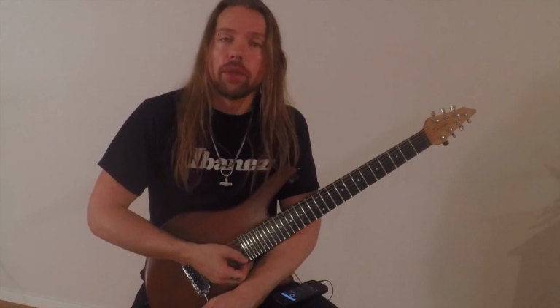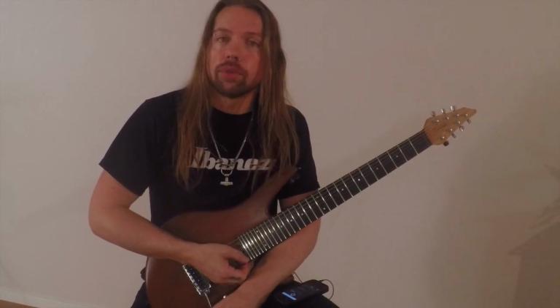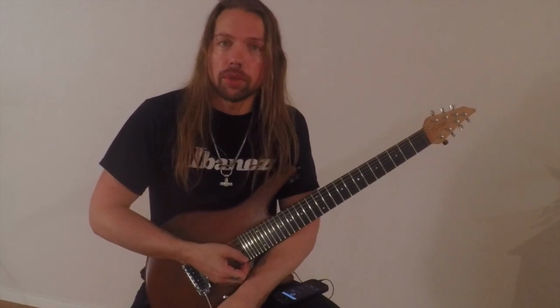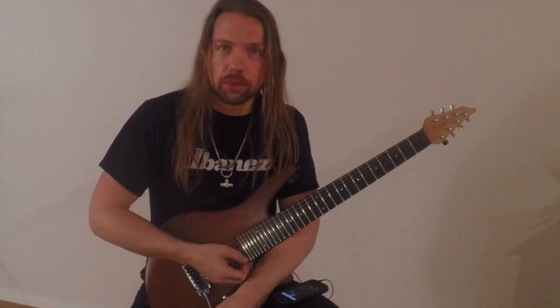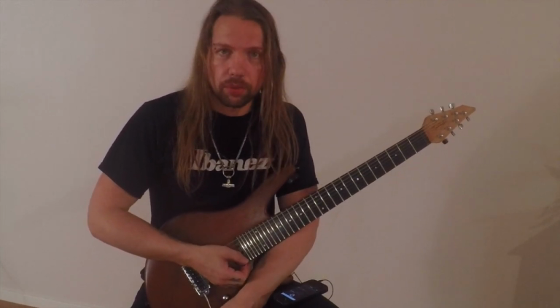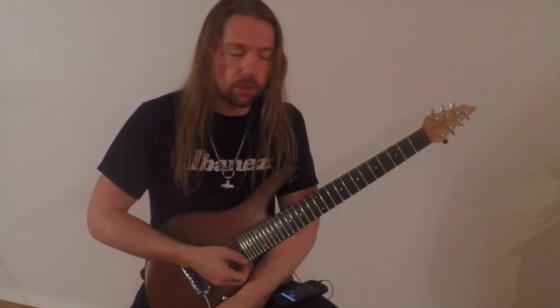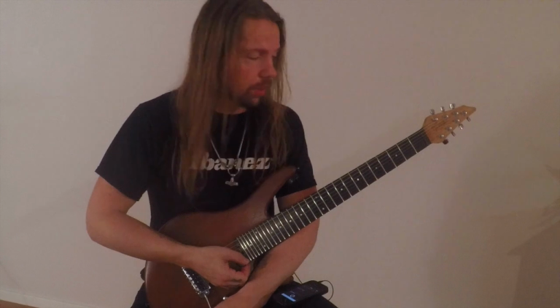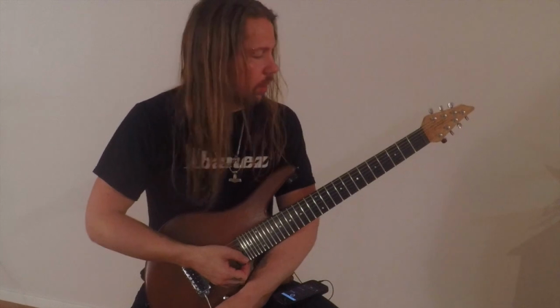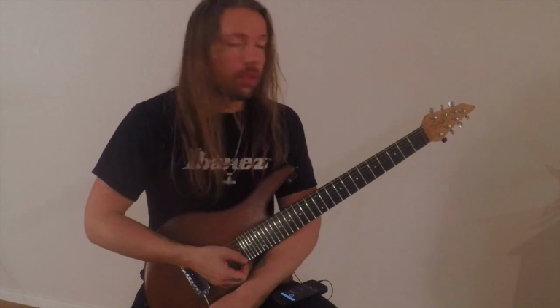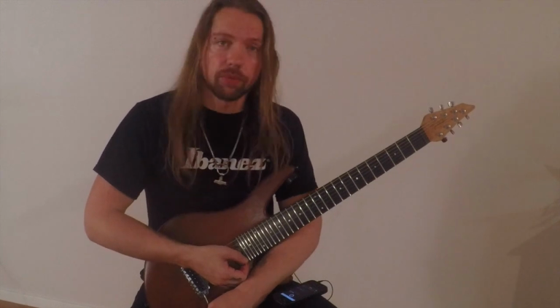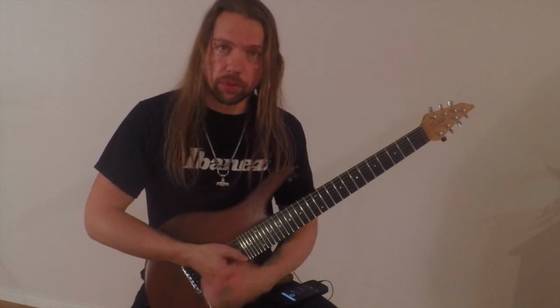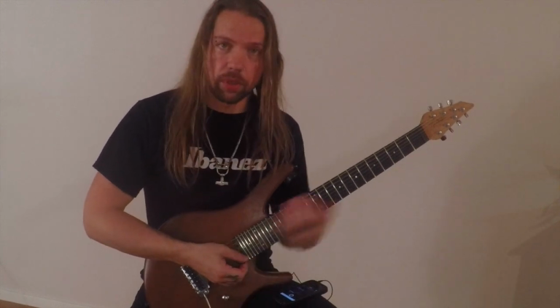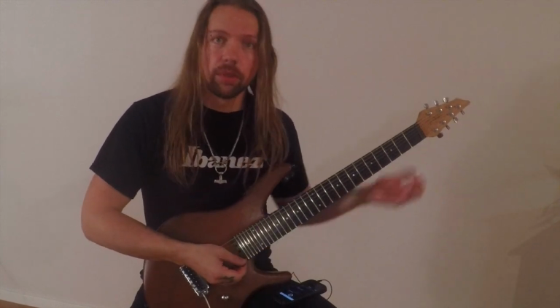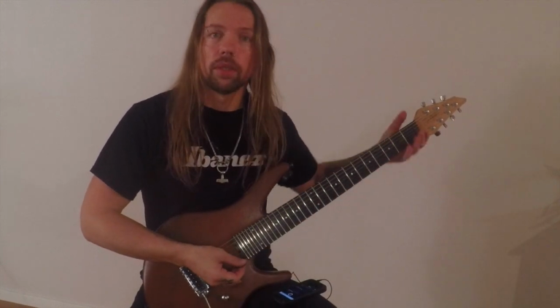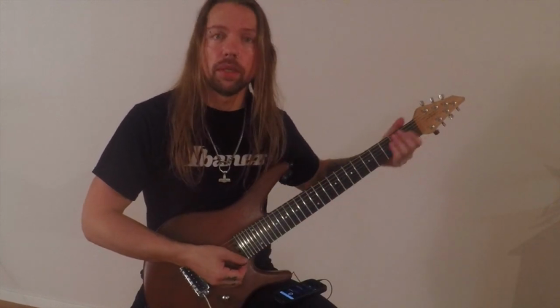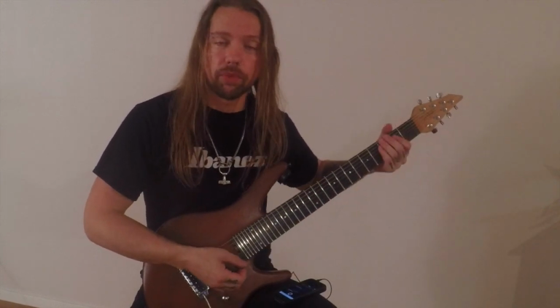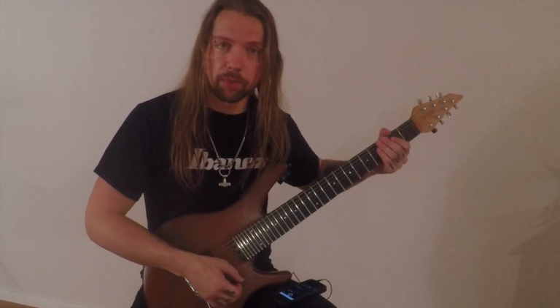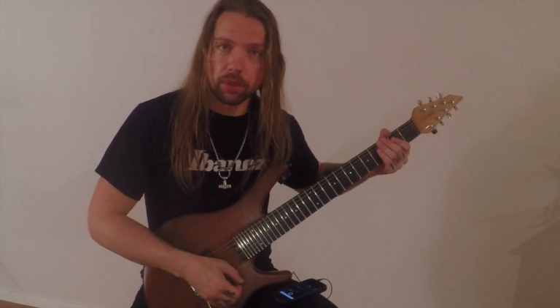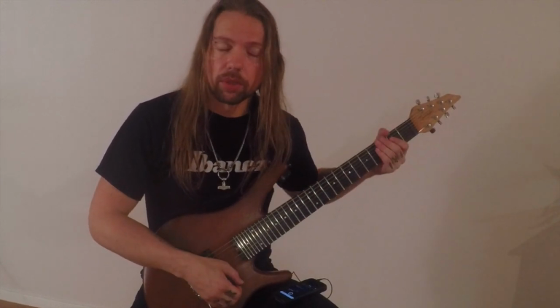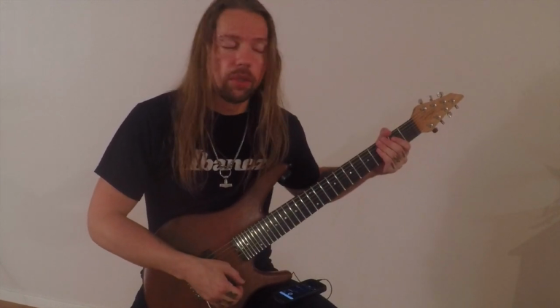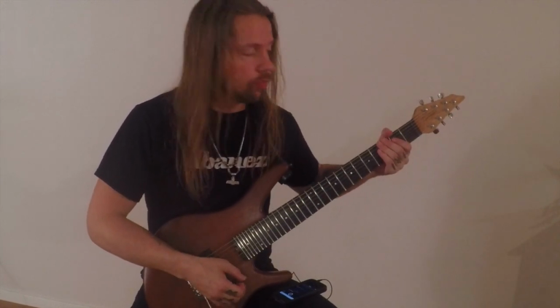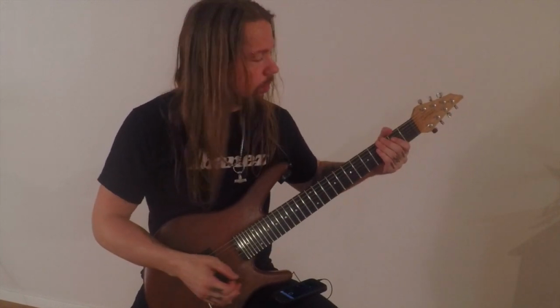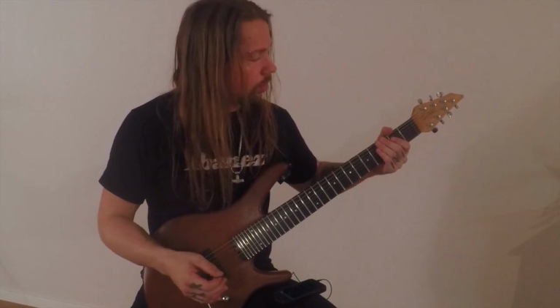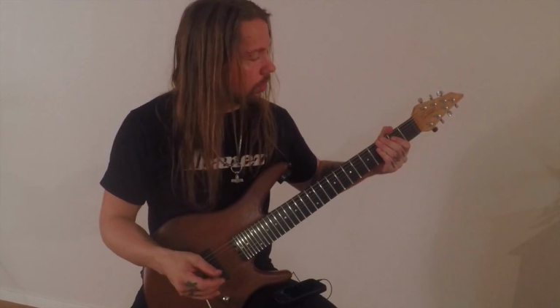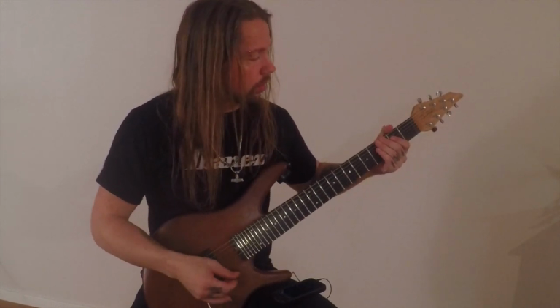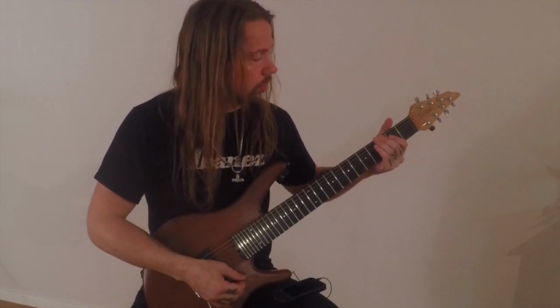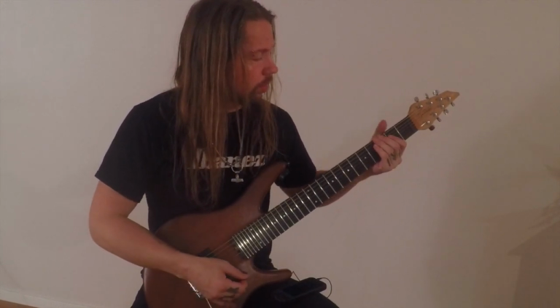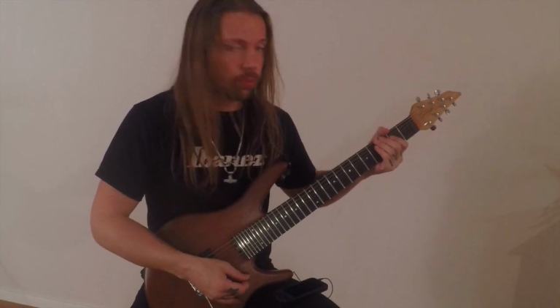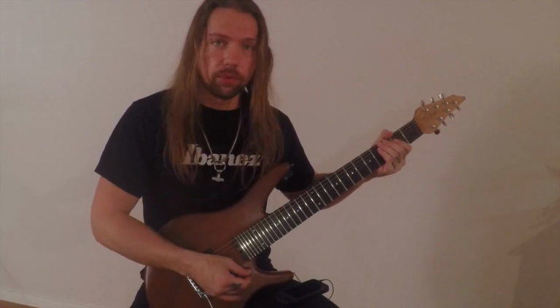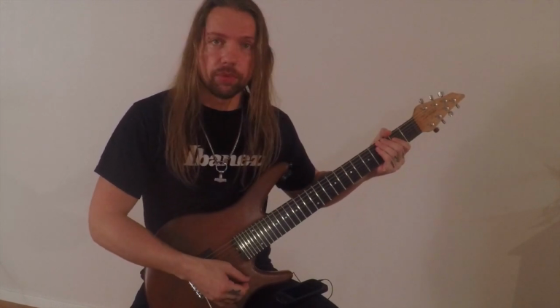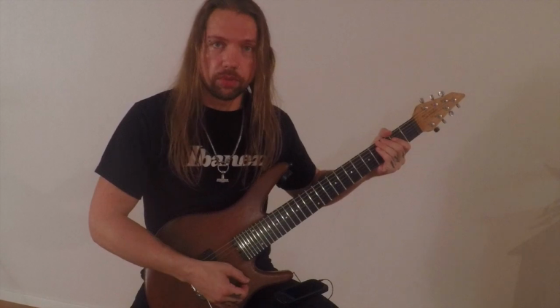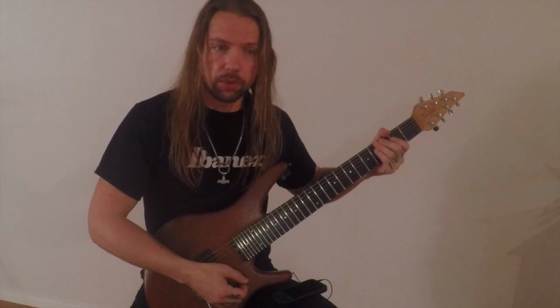There are two guitars throughout the song. Here's the first guitar in the first part, from the chorus intro right up to the first verse.